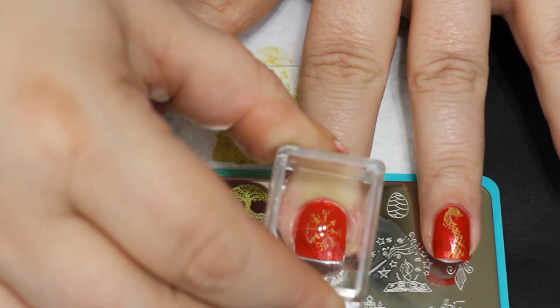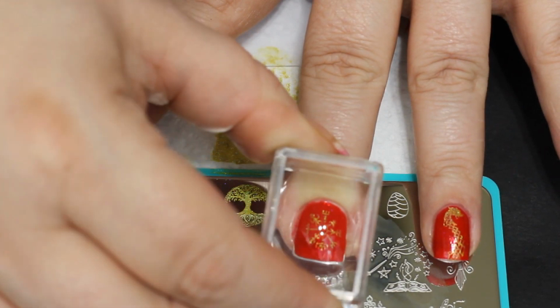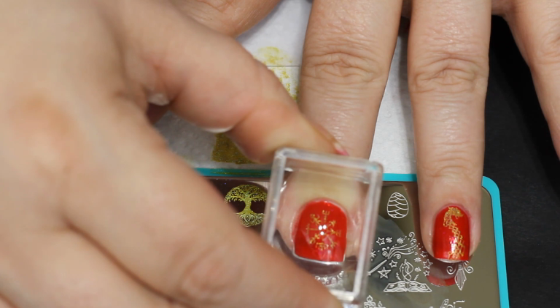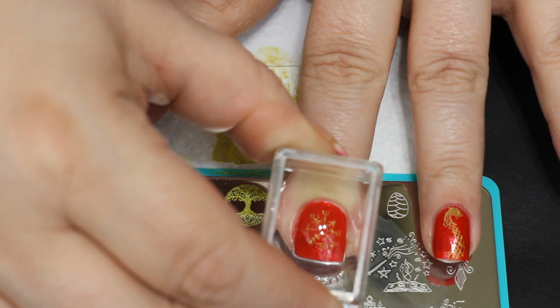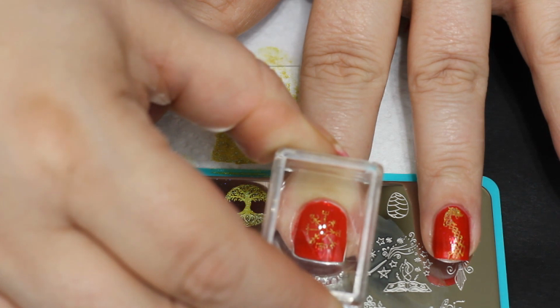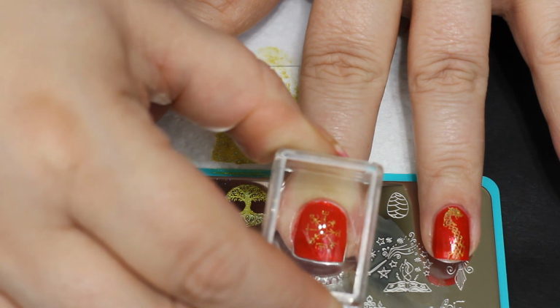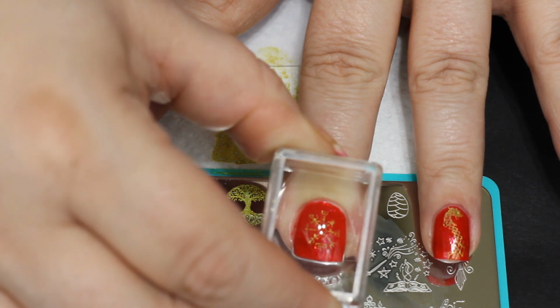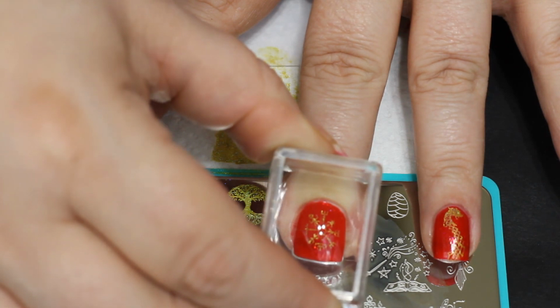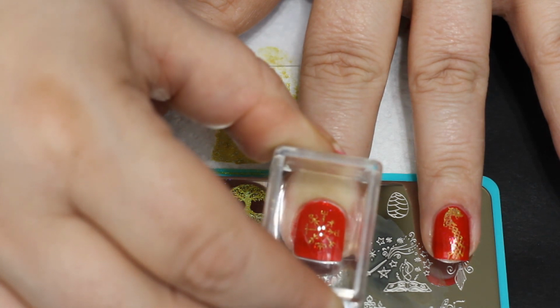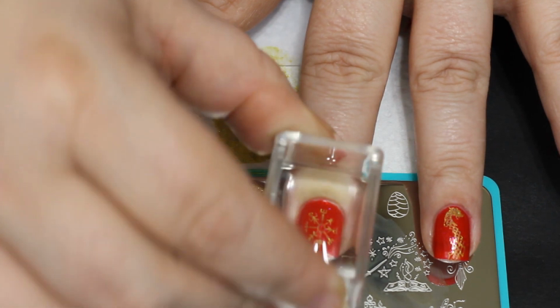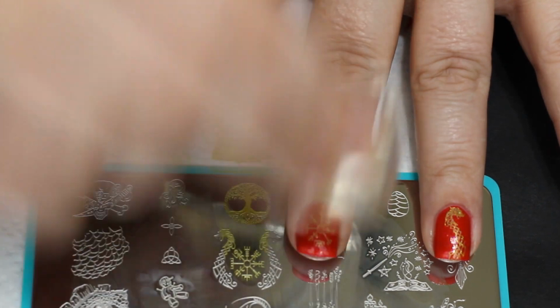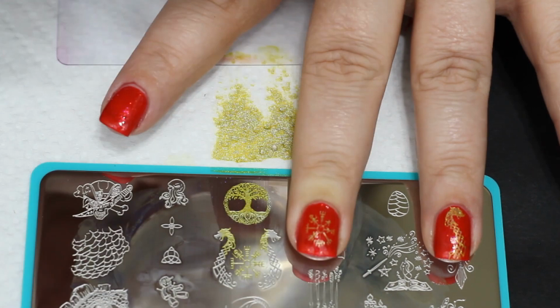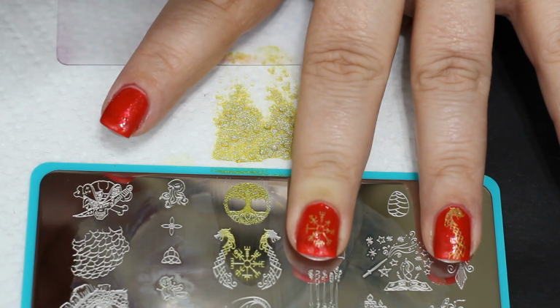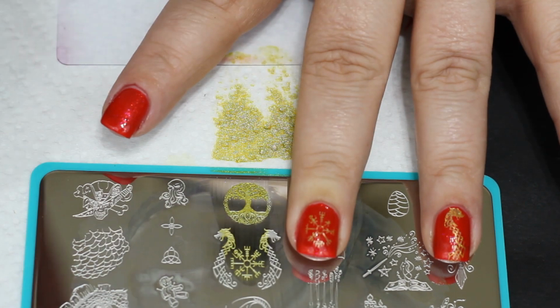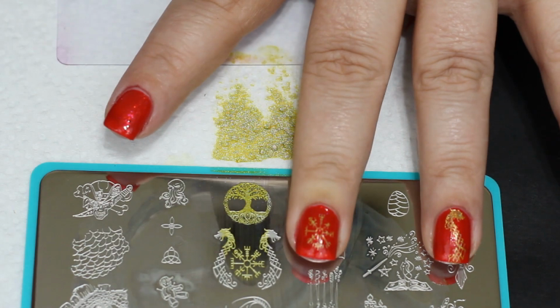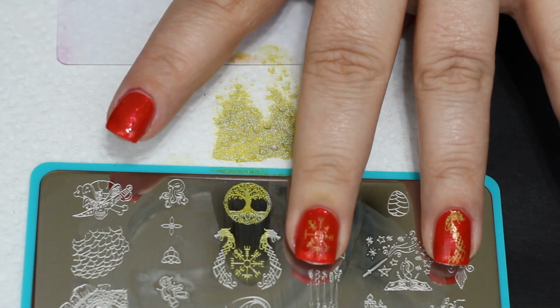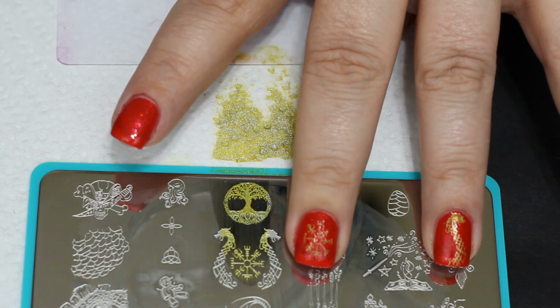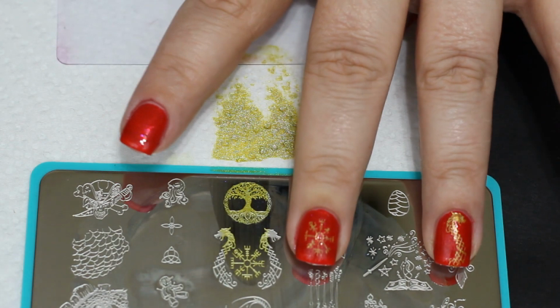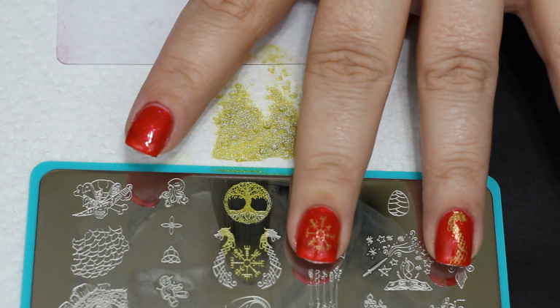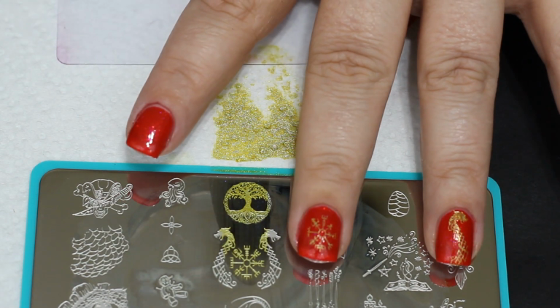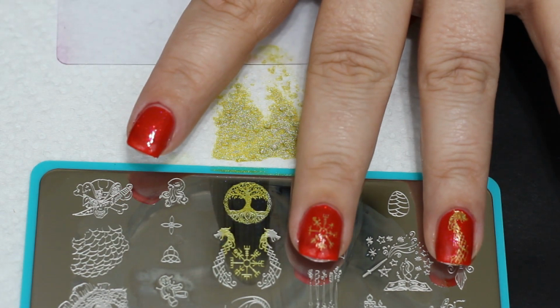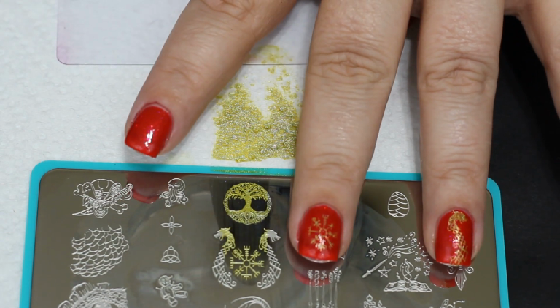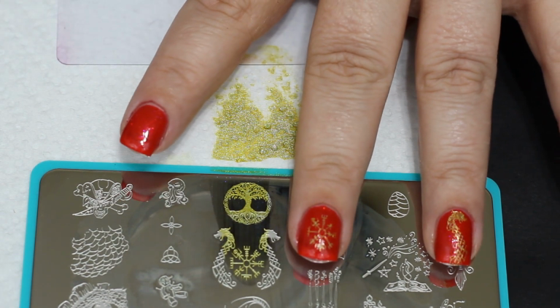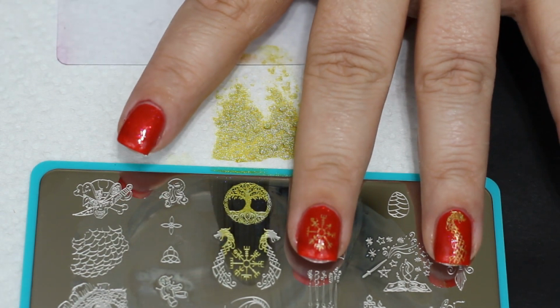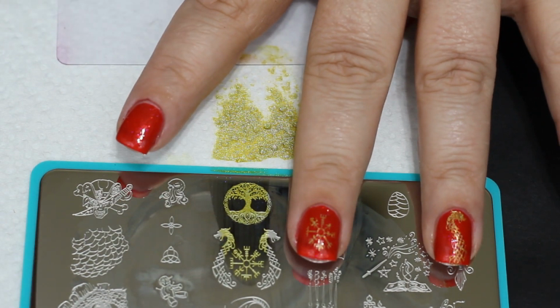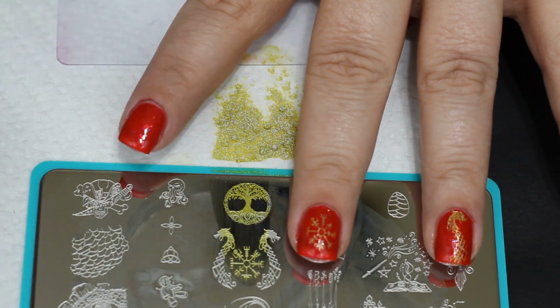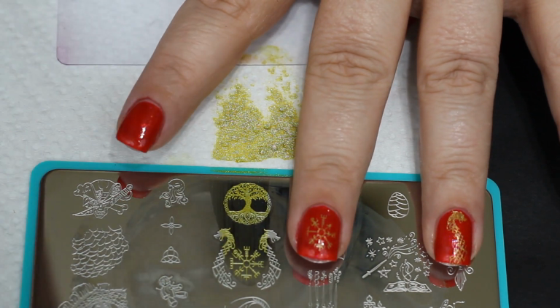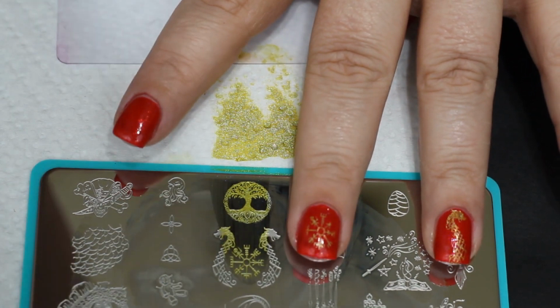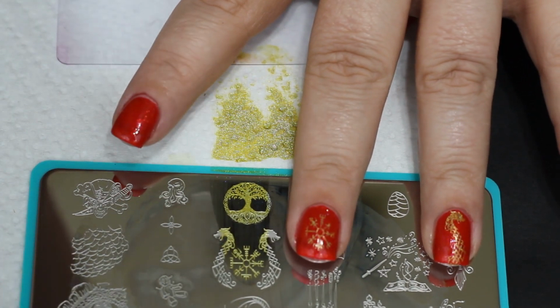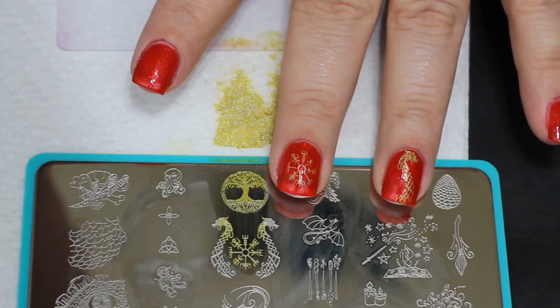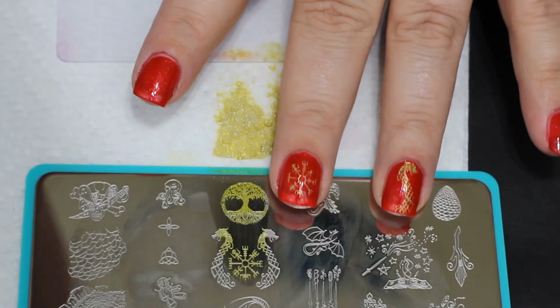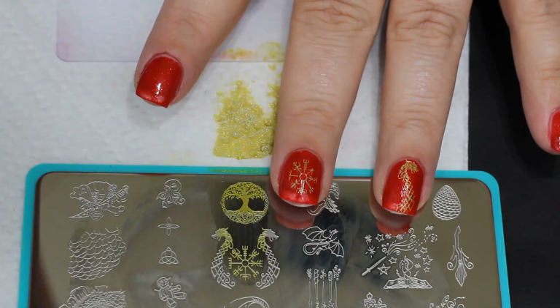Deep Thoughts by Jilly's Nails. That's a Saturday Night Live thing — it used to give me the giggles.